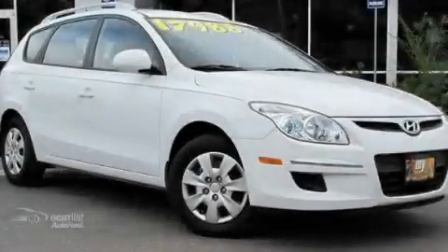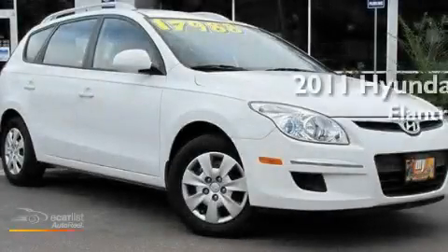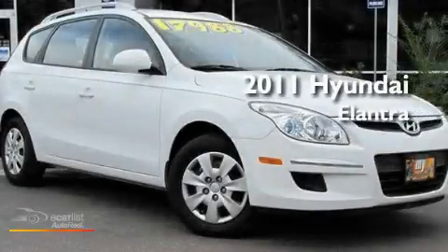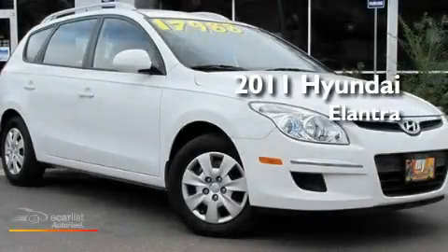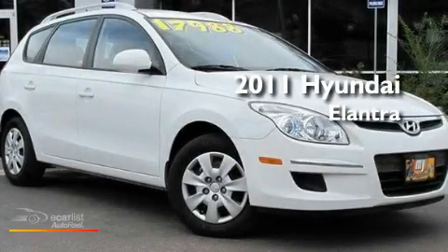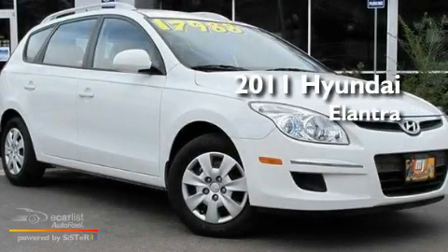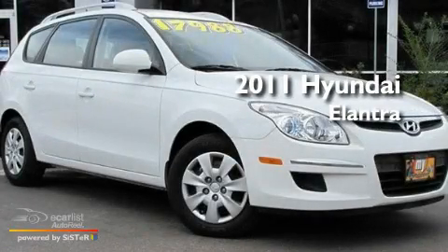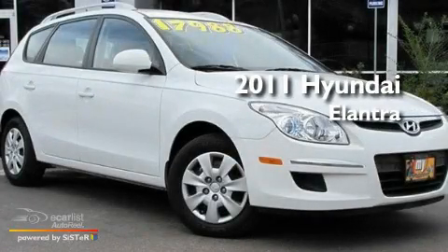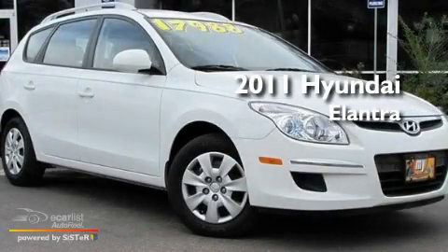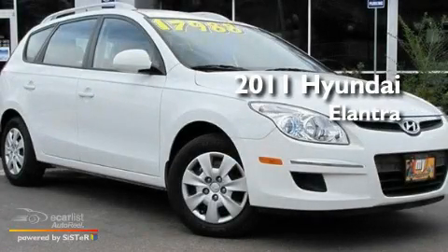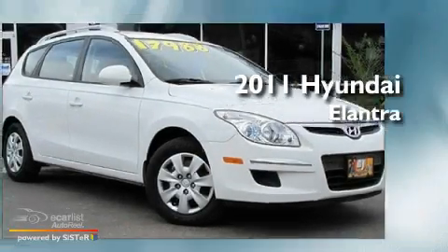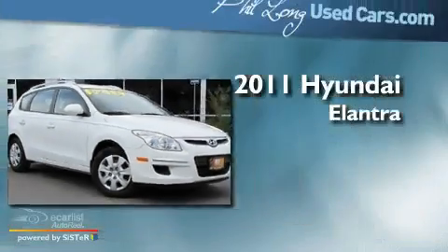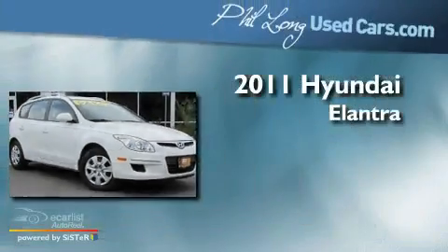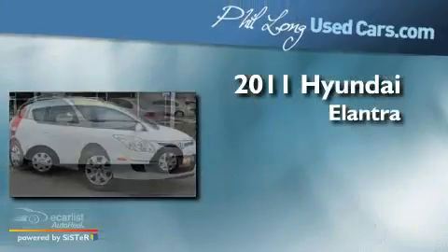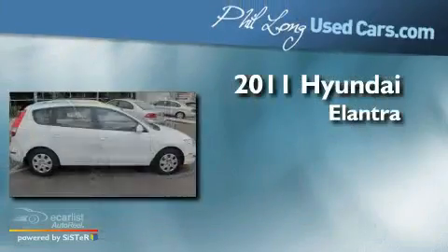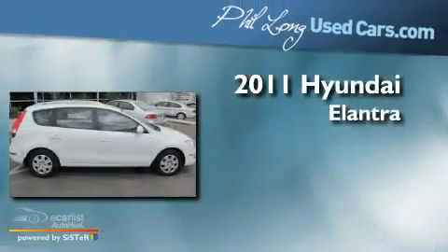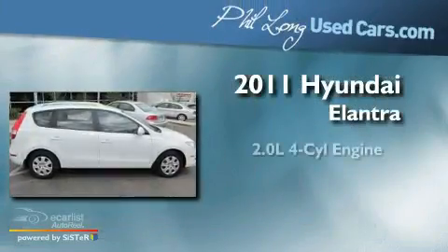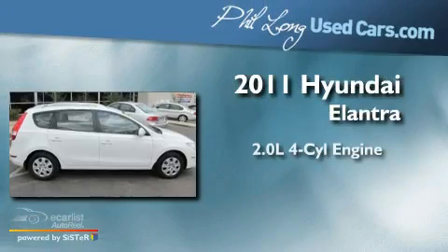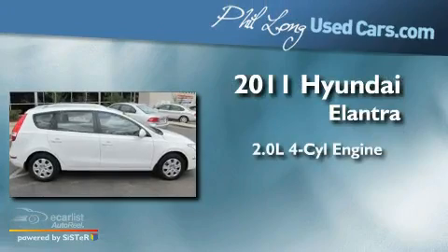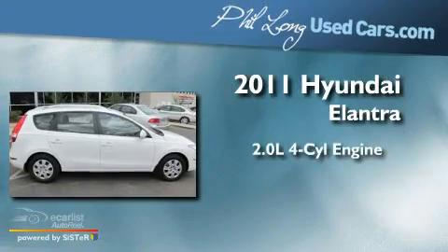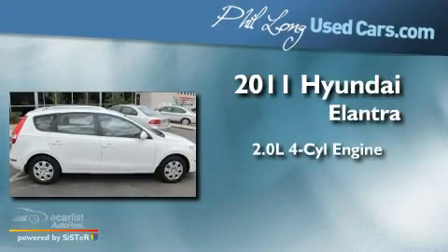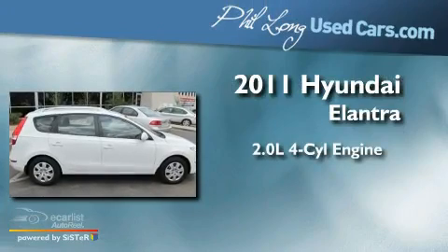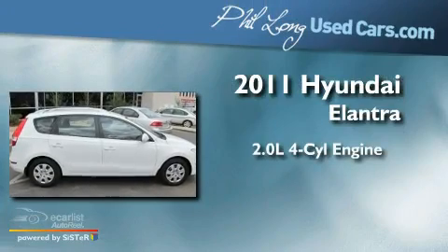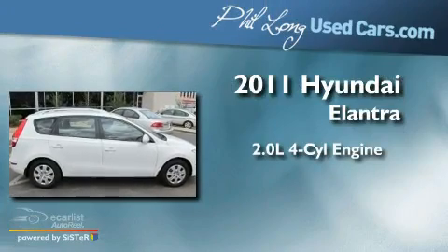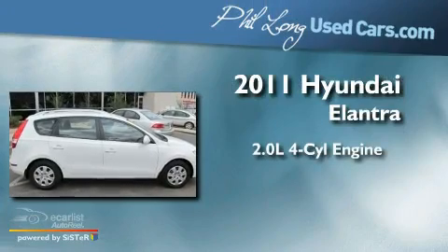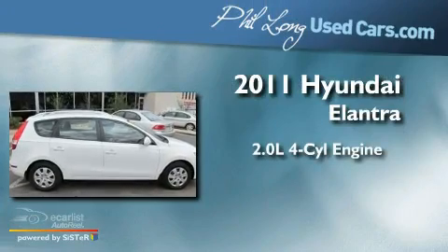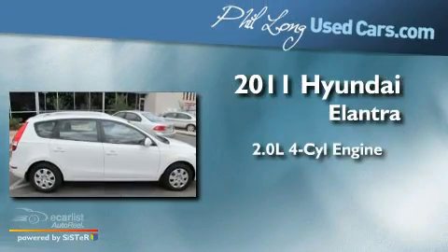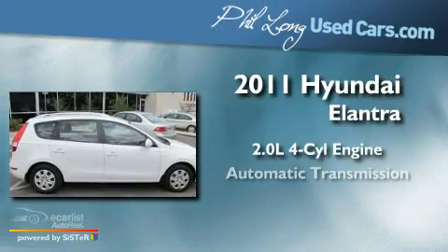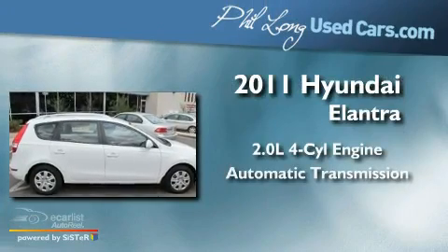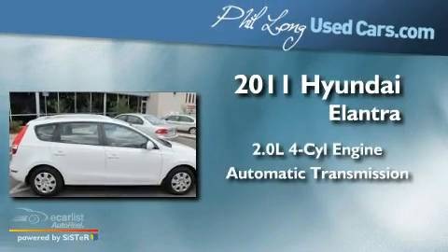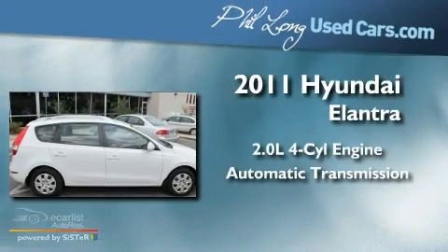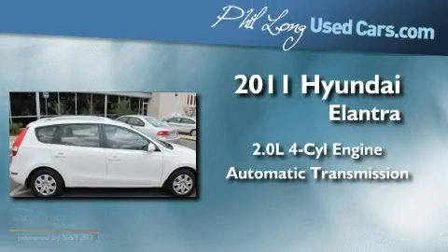This is a 2011 Hyundai Elantra. It has a 2.0-liter four-cylinder engine and an automatic transmission.